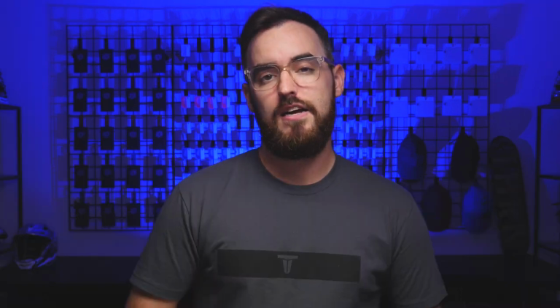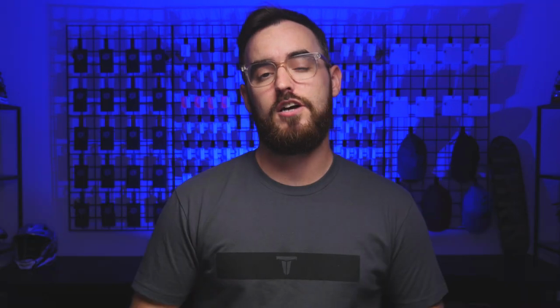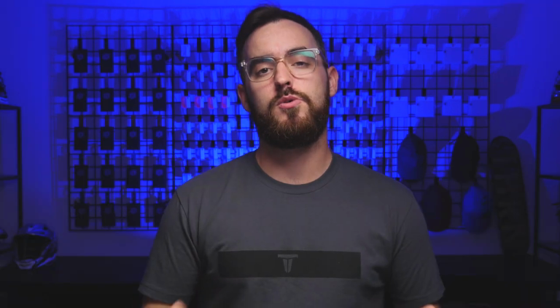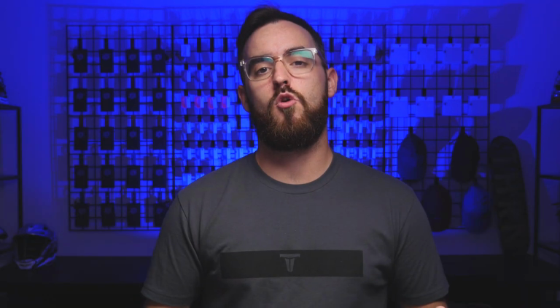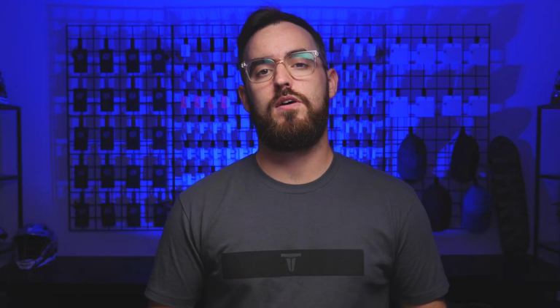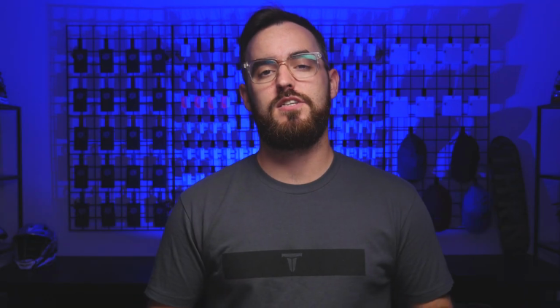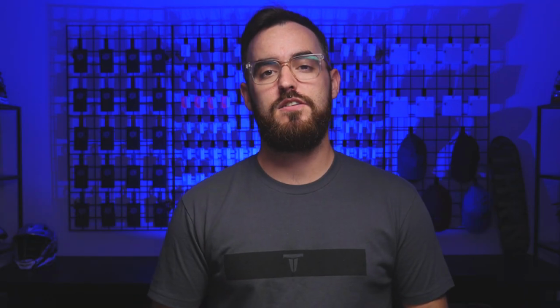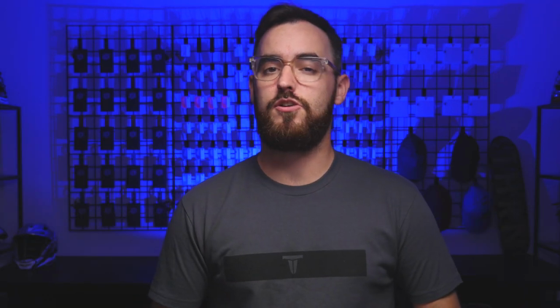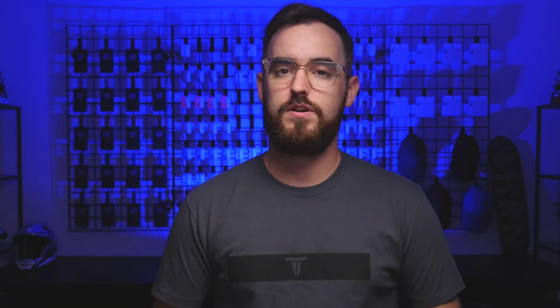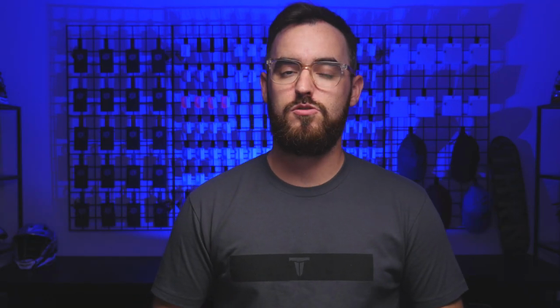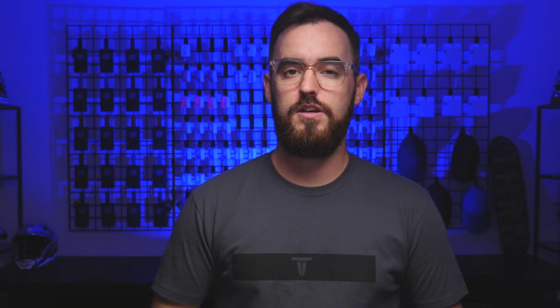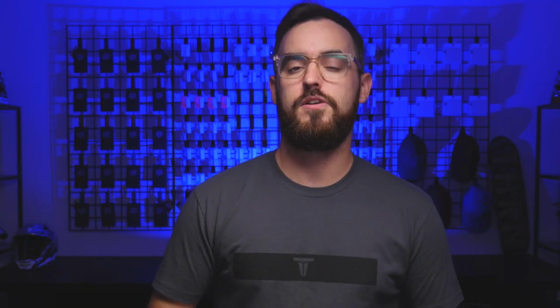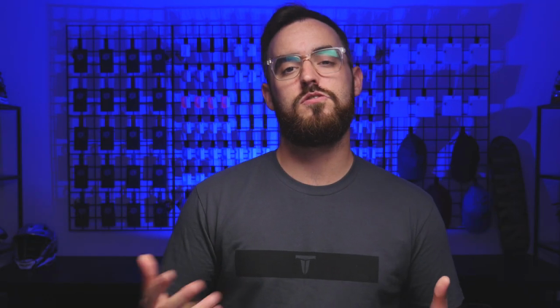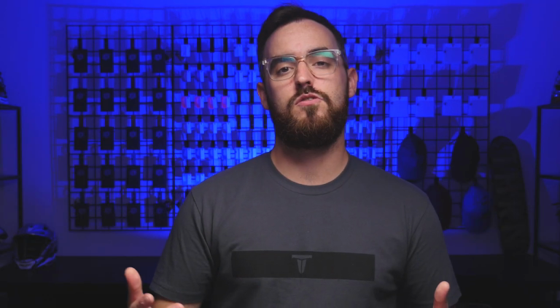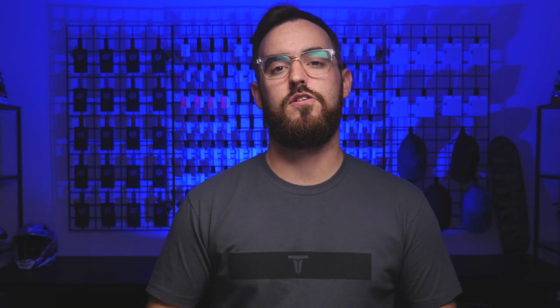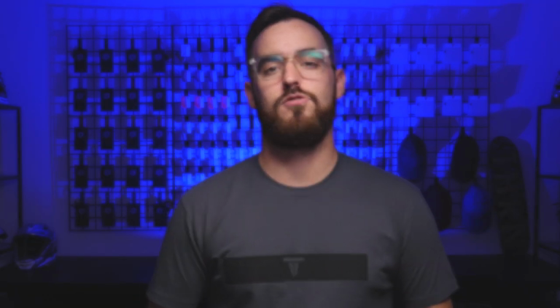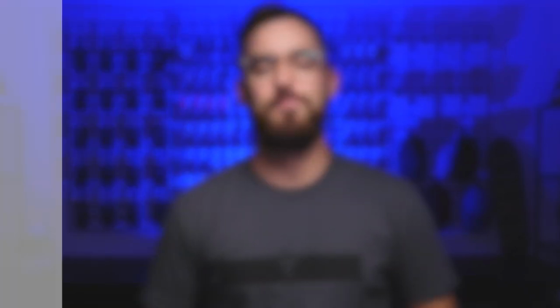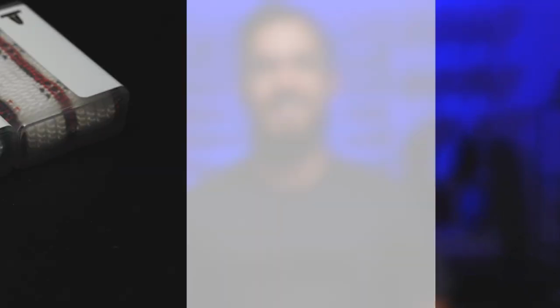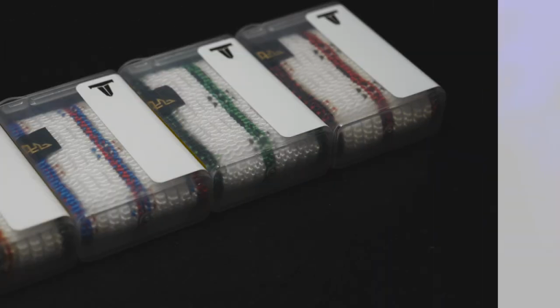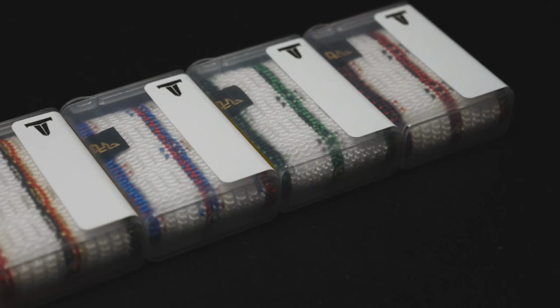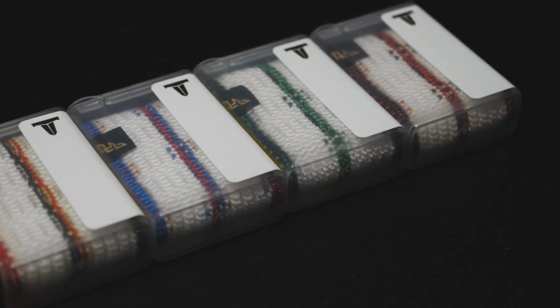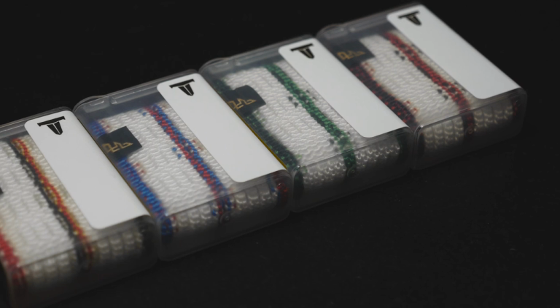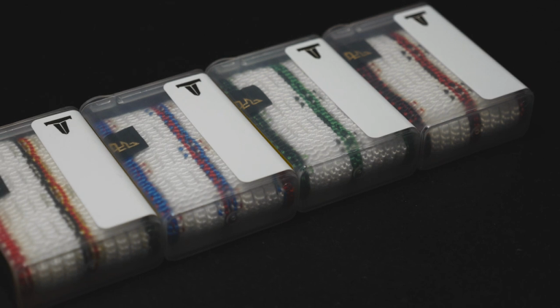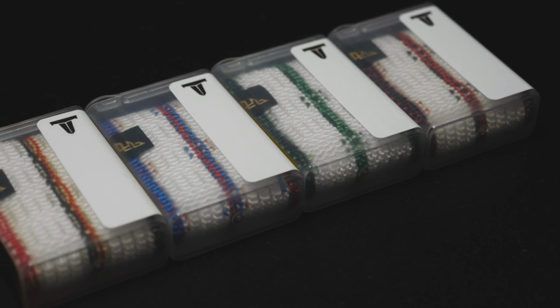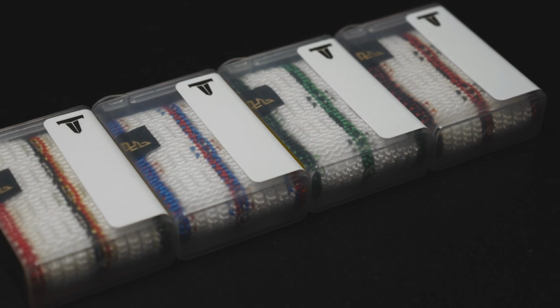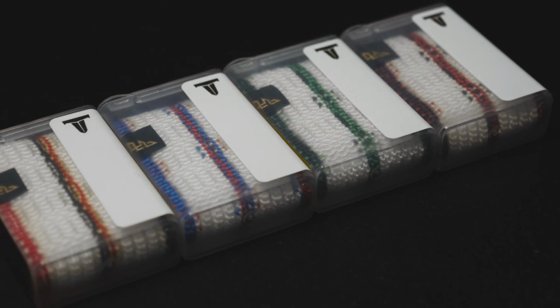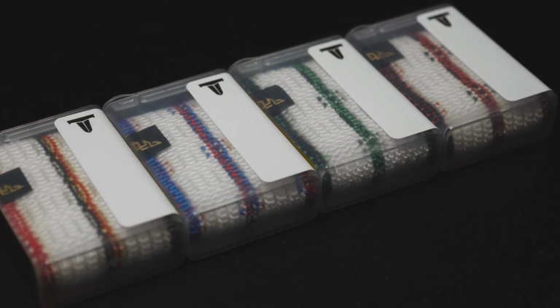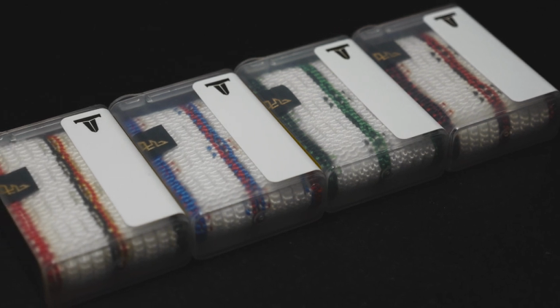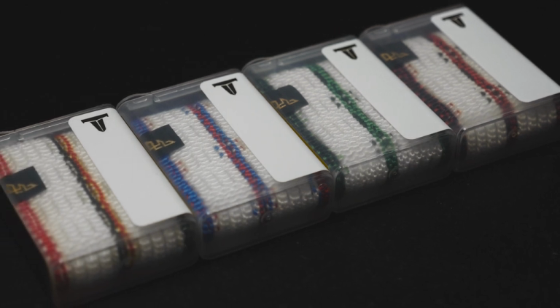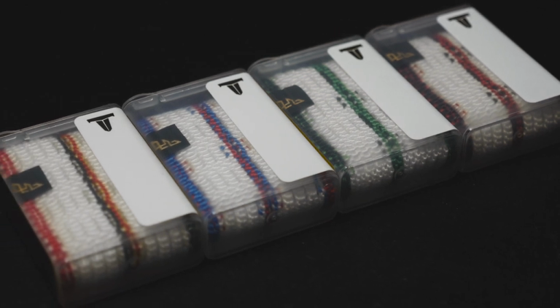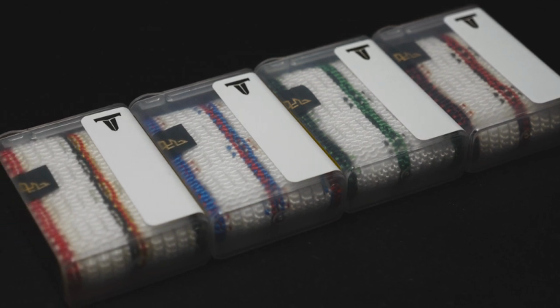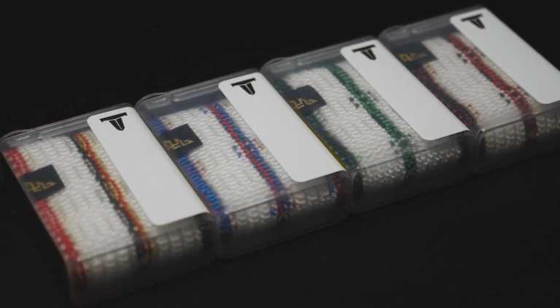If you're not sure what a warp and weft design is, you can always Google it, but also you can look at past LEs that we've done to kind of understand where the best color placement is.